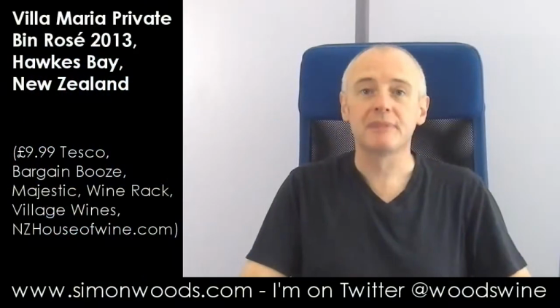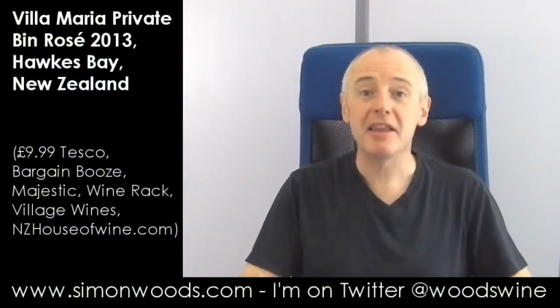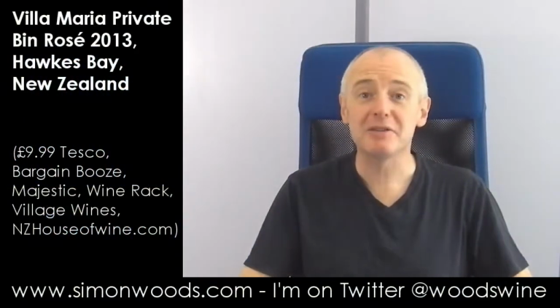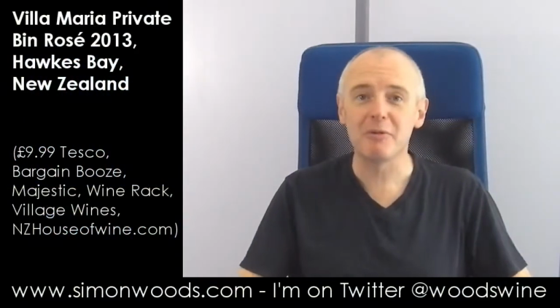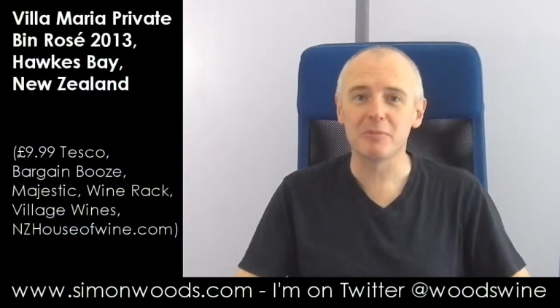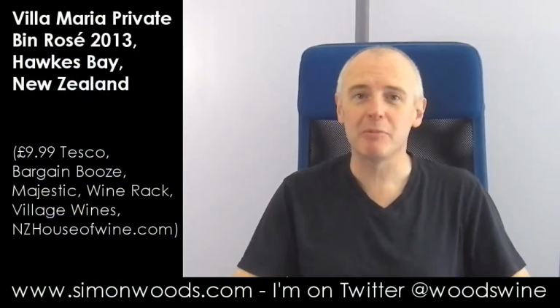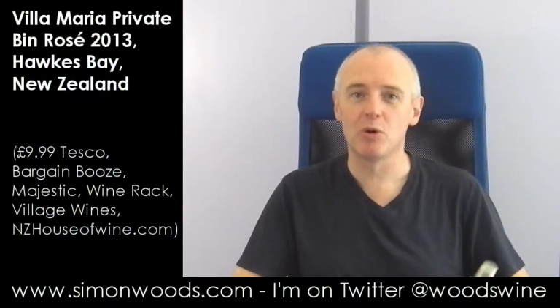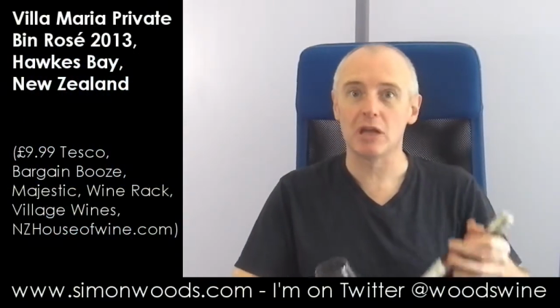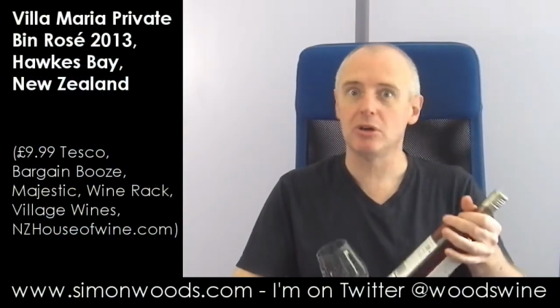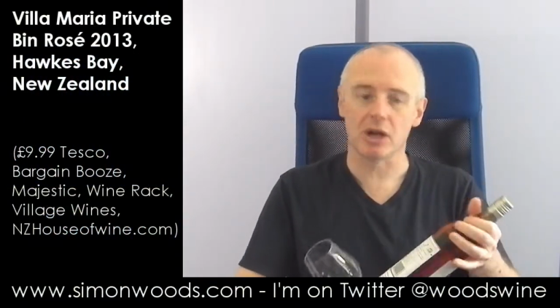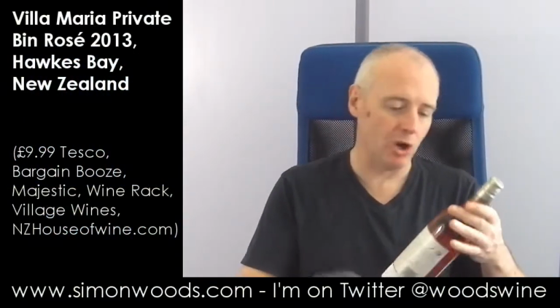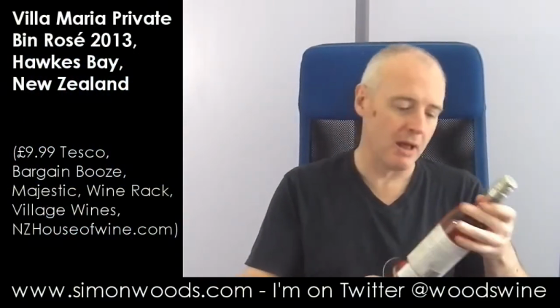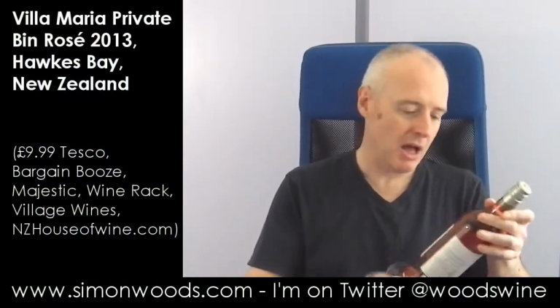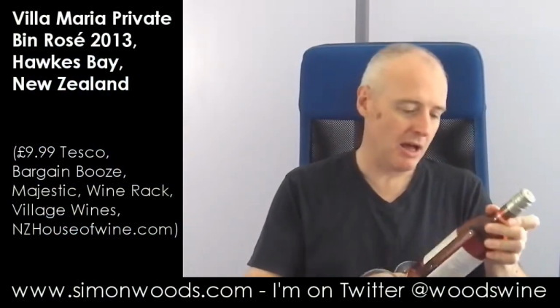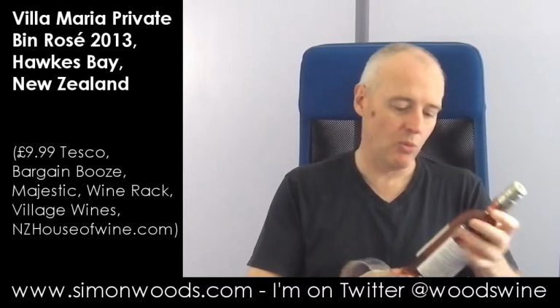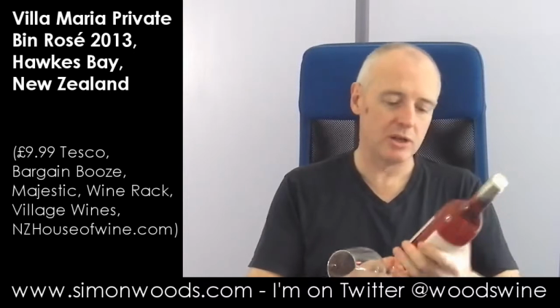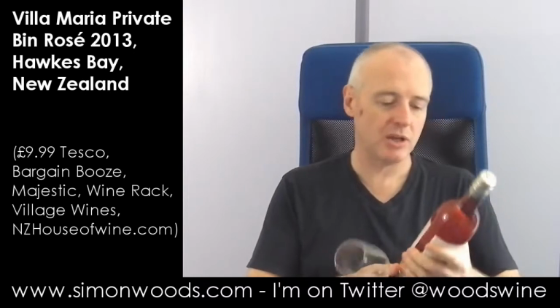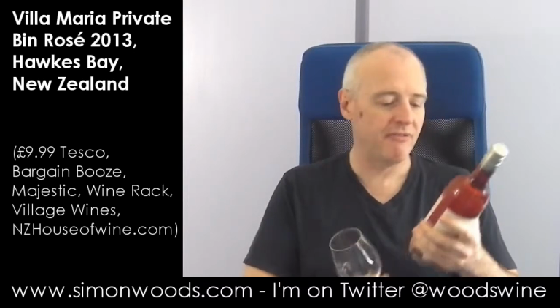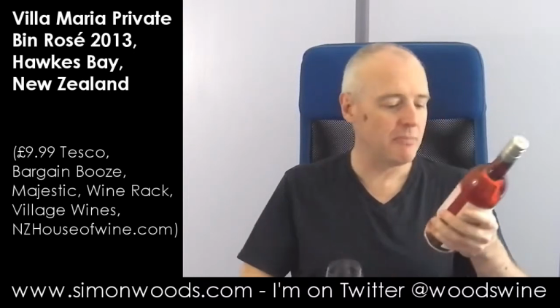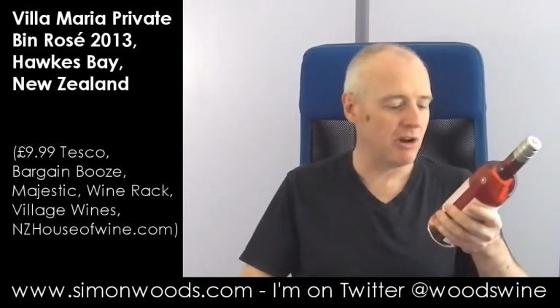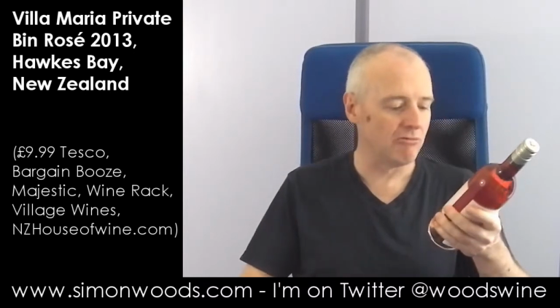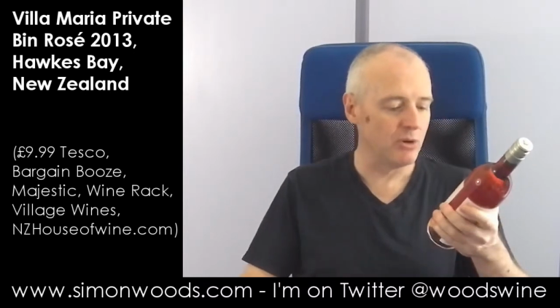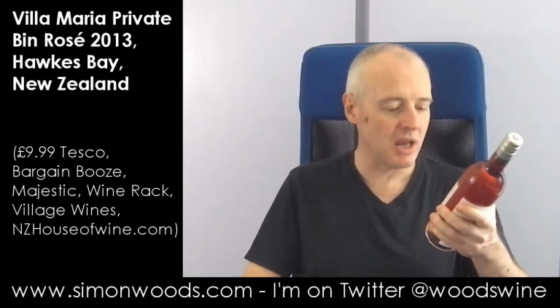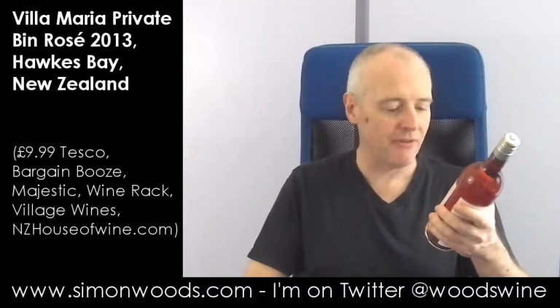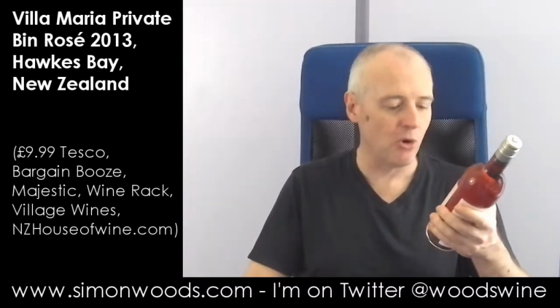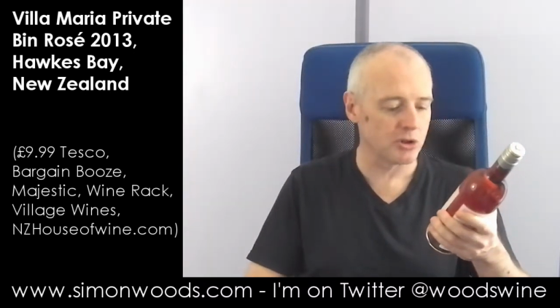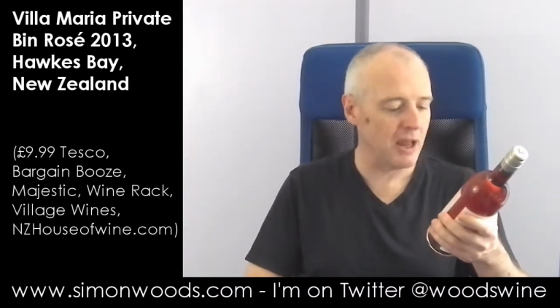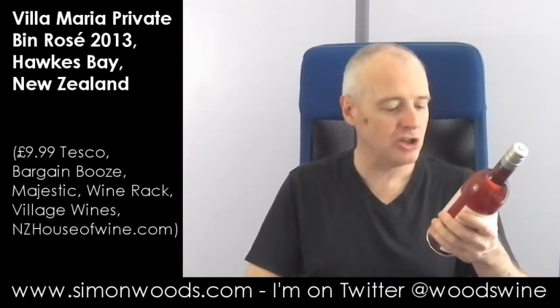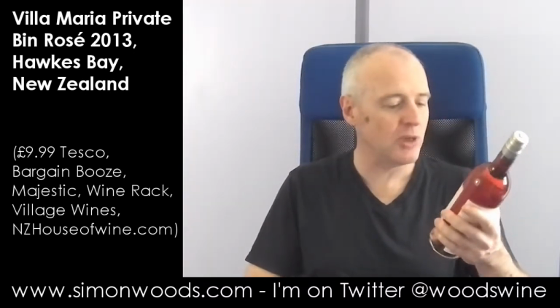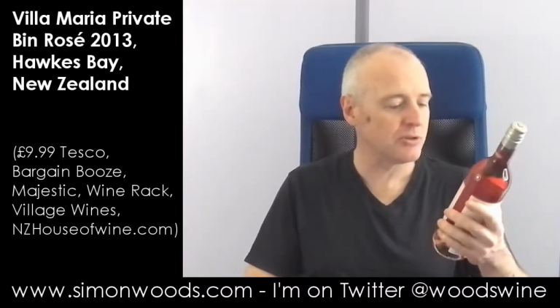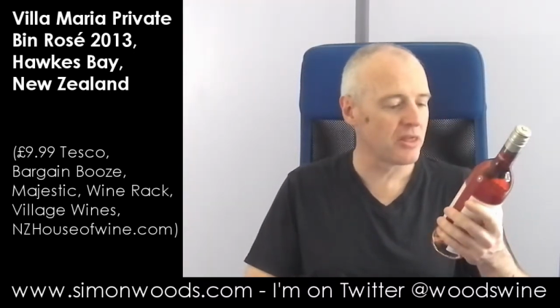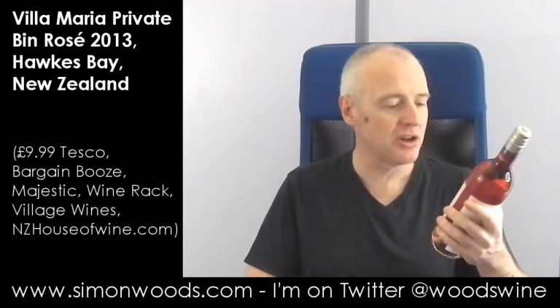Hi there, Simon from simonwood.com. Wine today: Villa Maria Rosé from Hawke's Bay 2013.